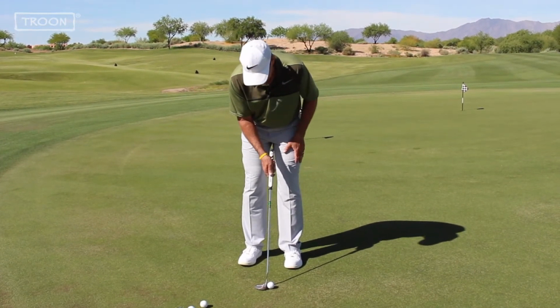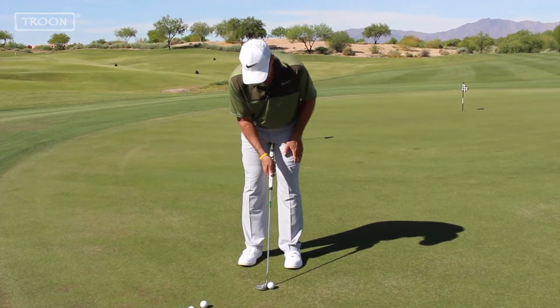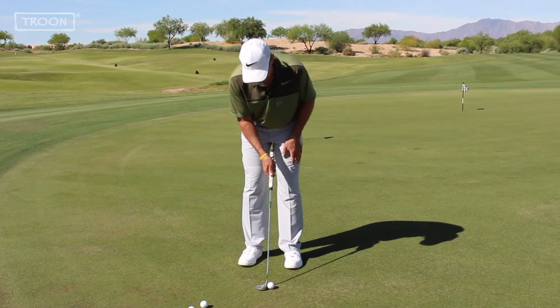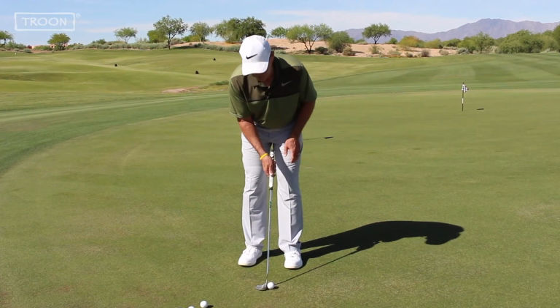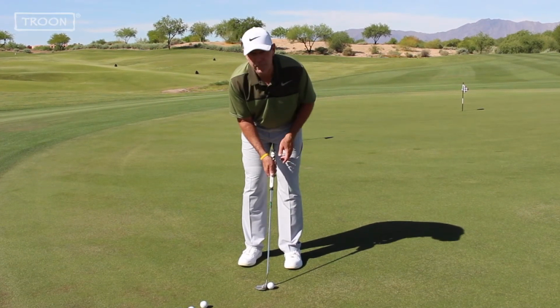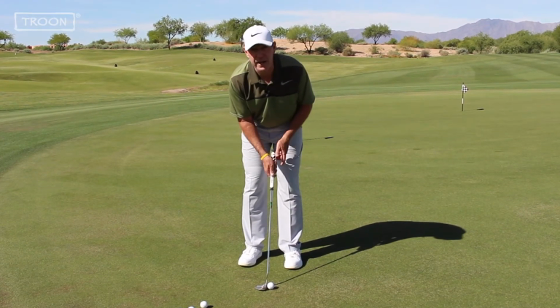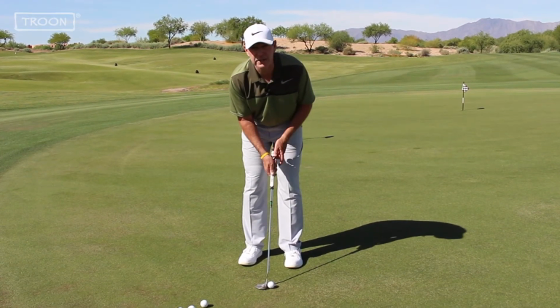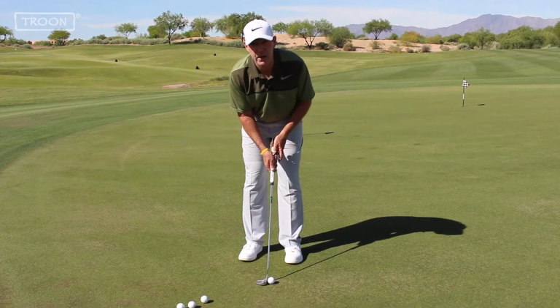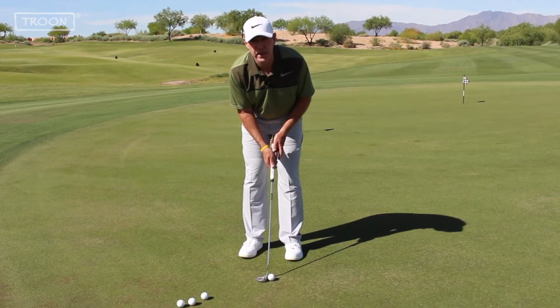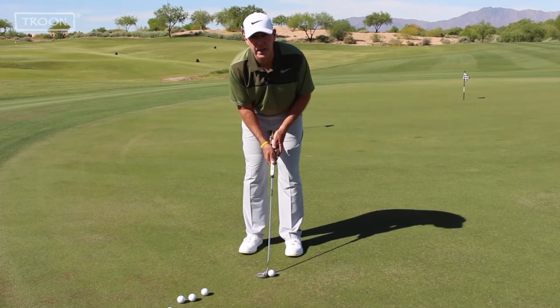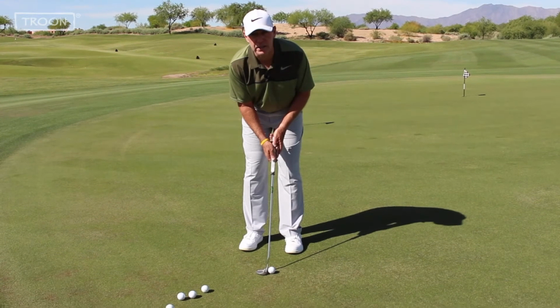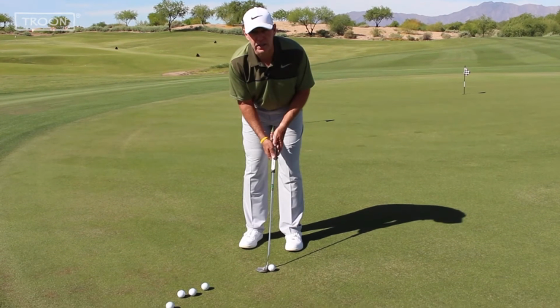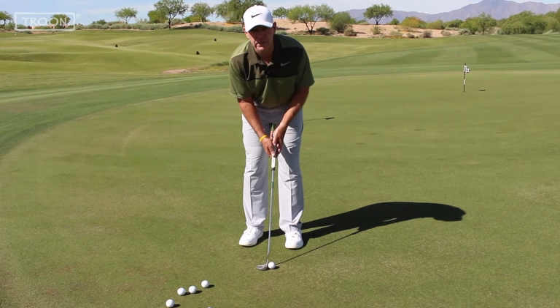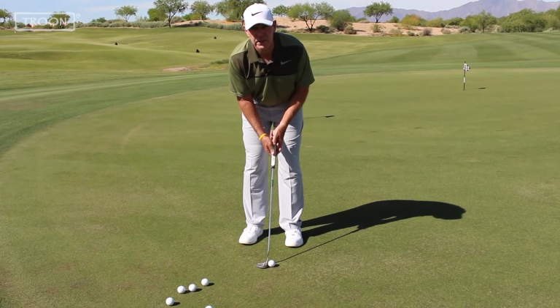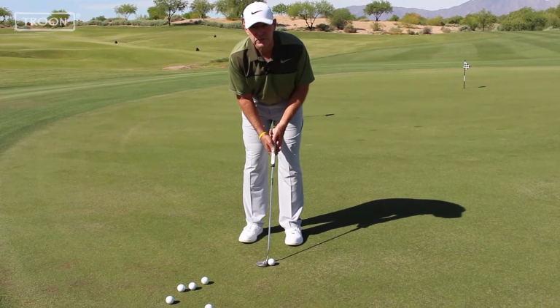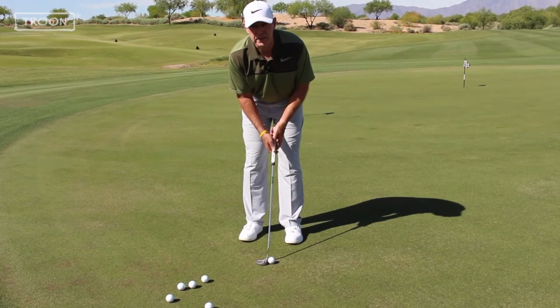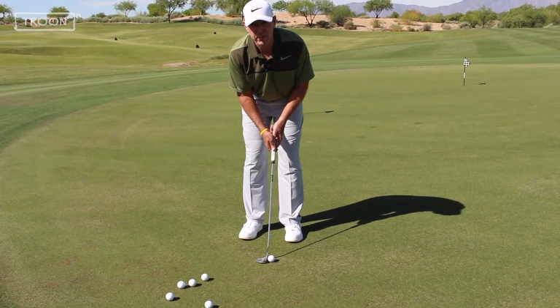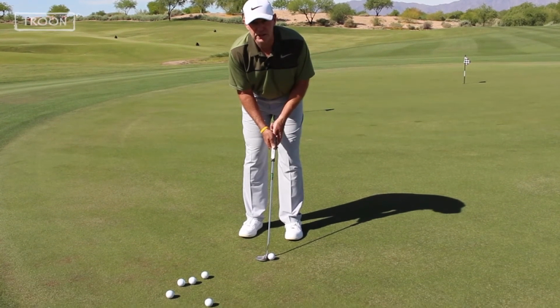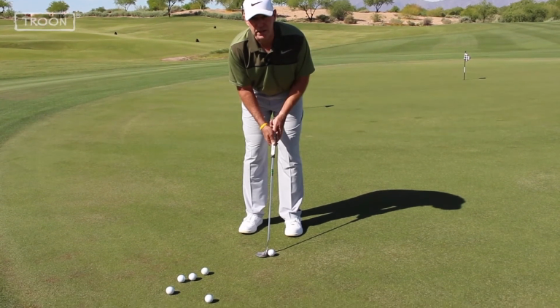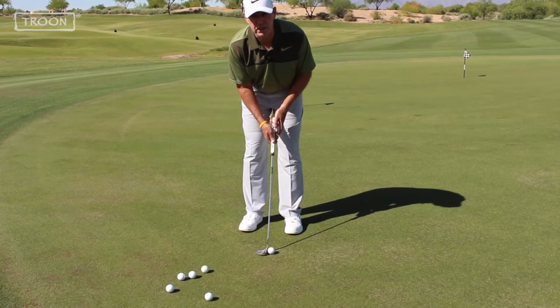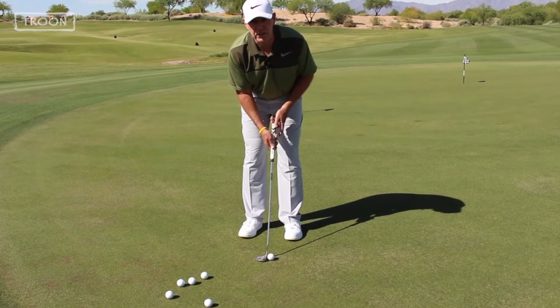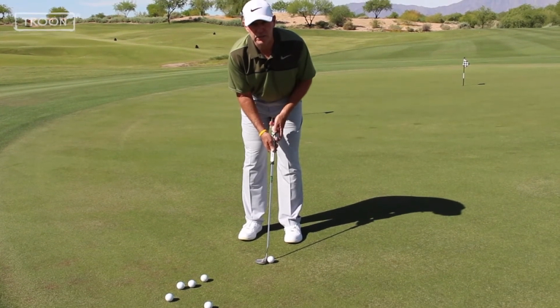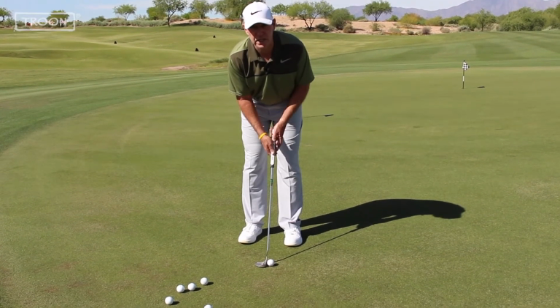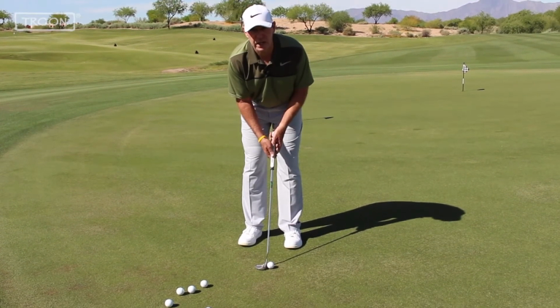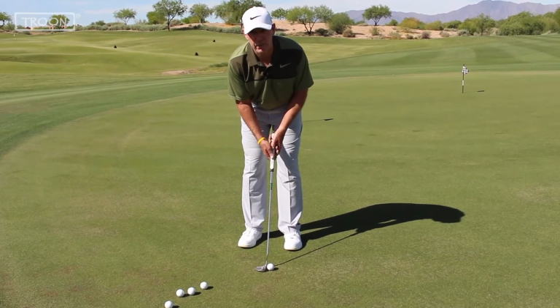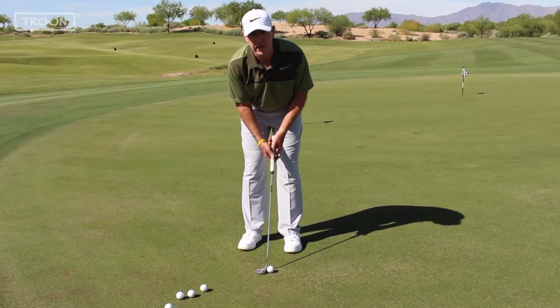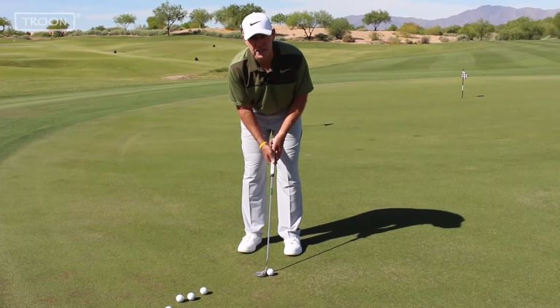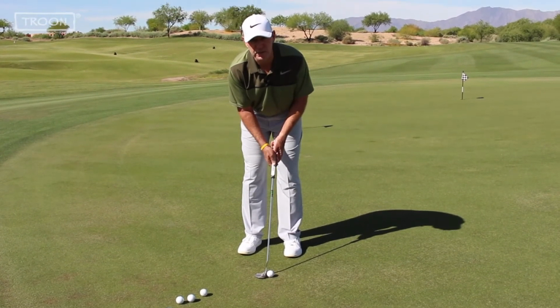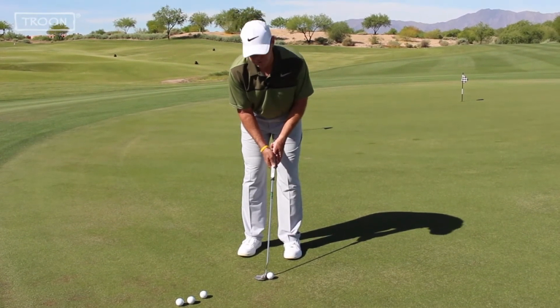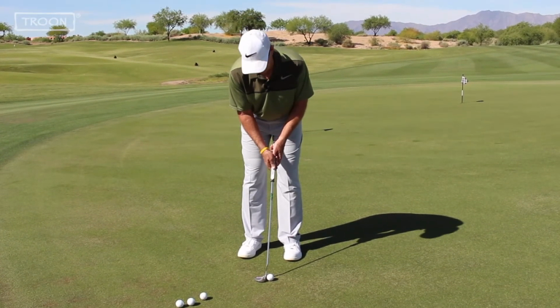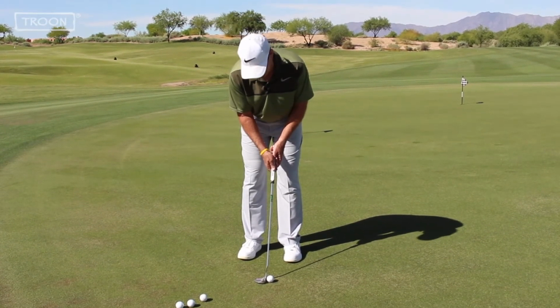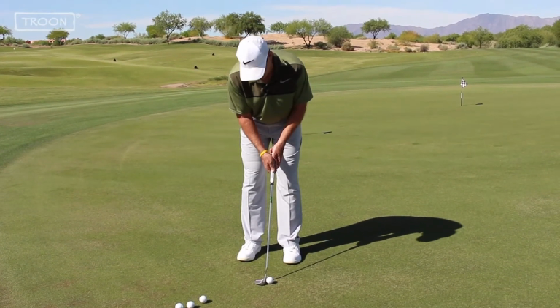Step three — slide your top hand onto the club. My top hand is on the club, thumb on top, and my lead wrist is still flat.